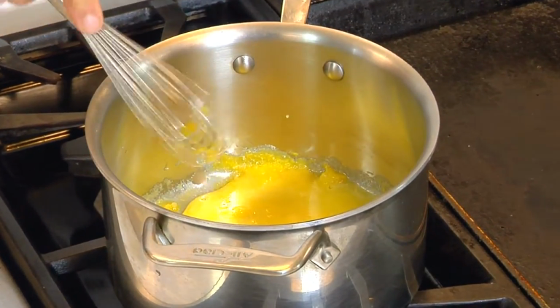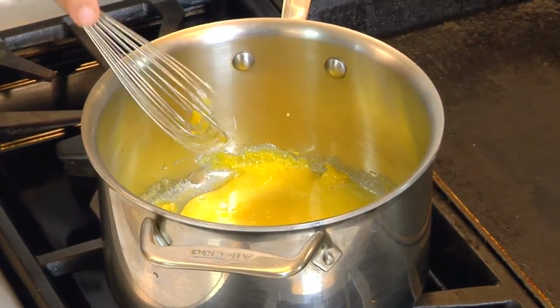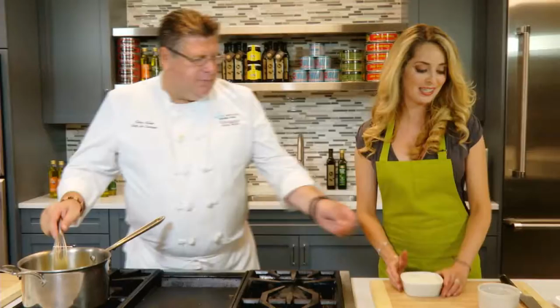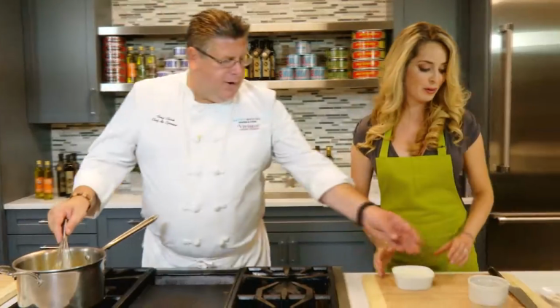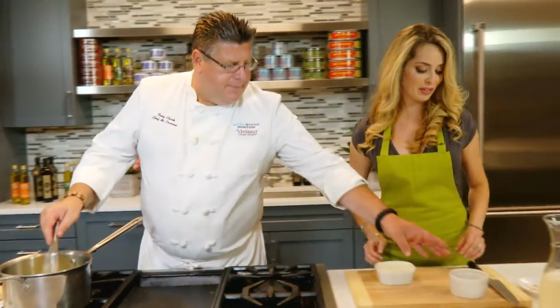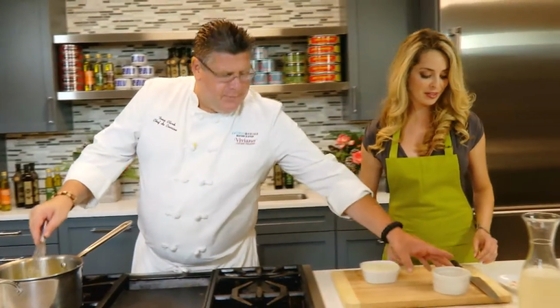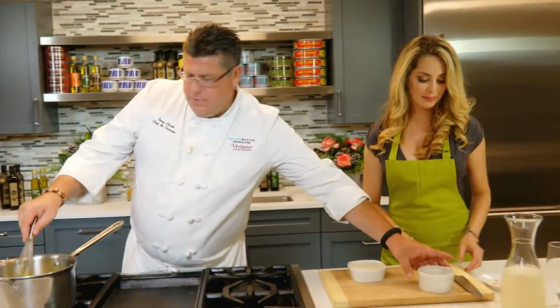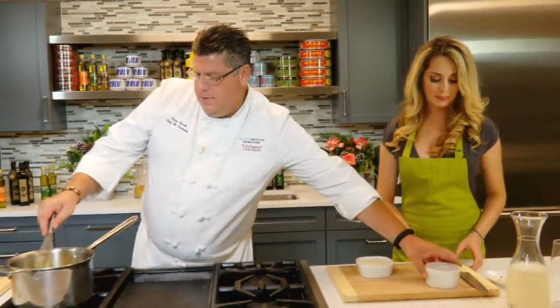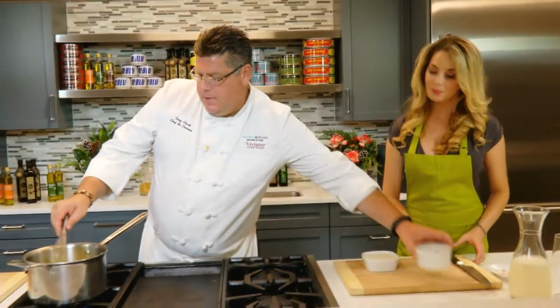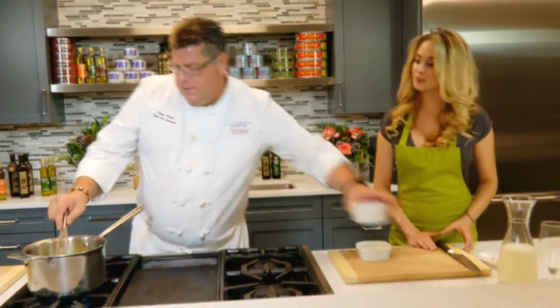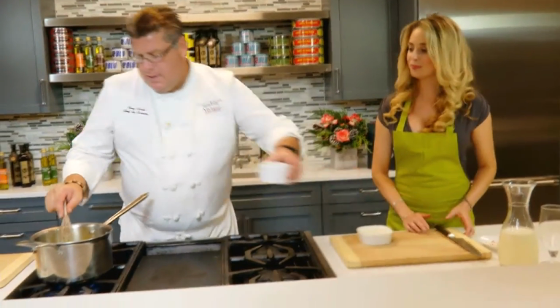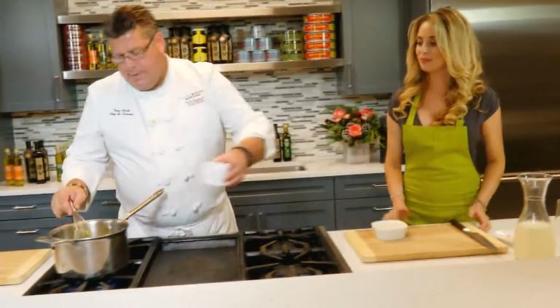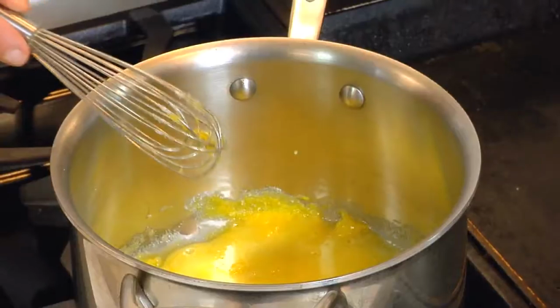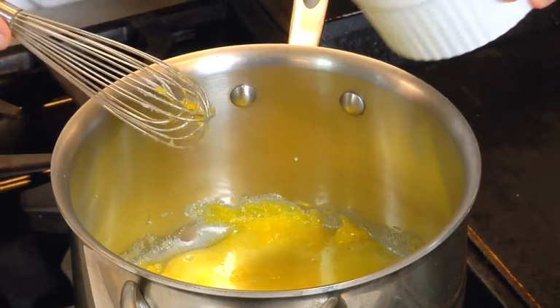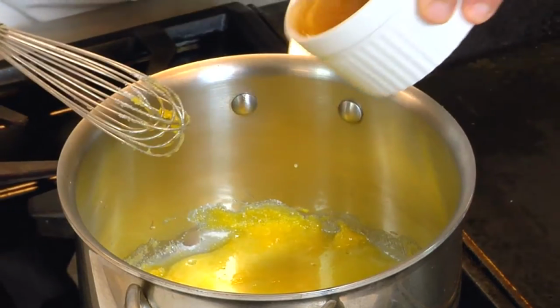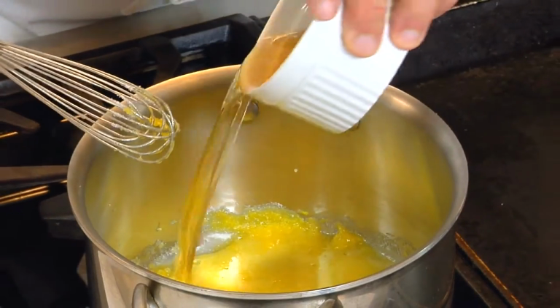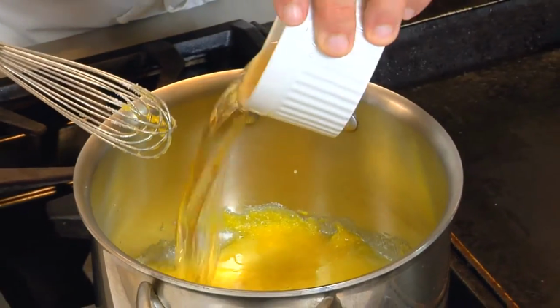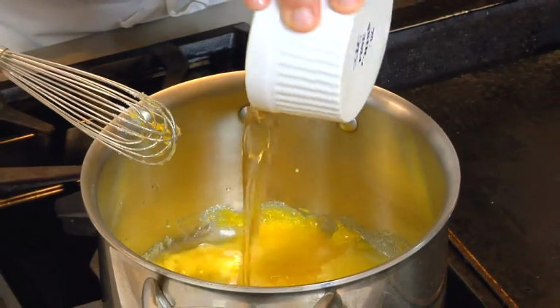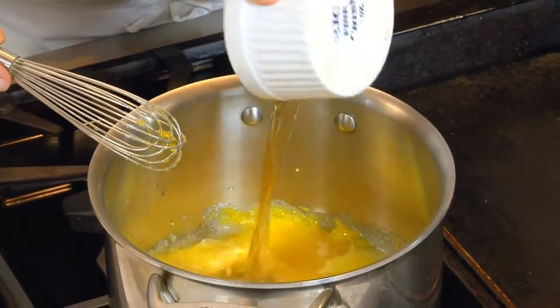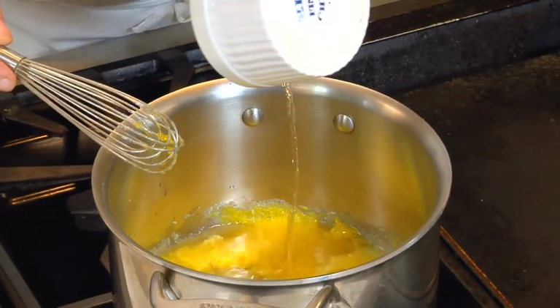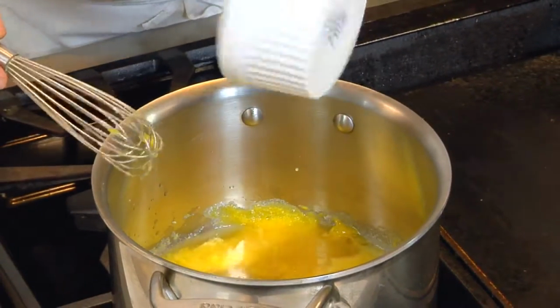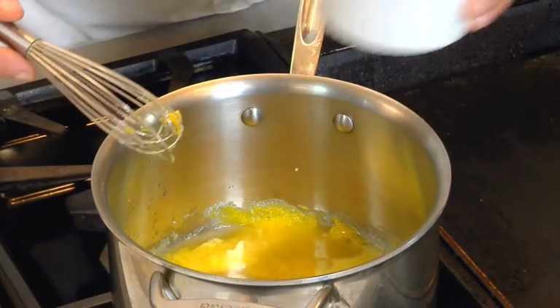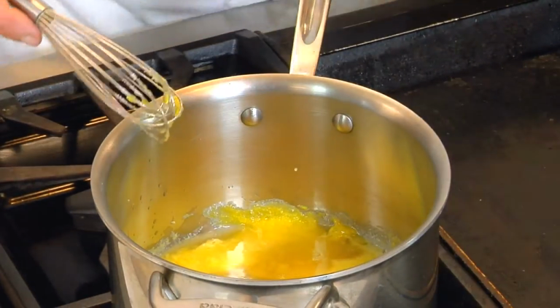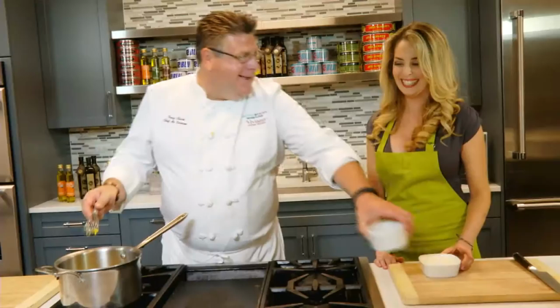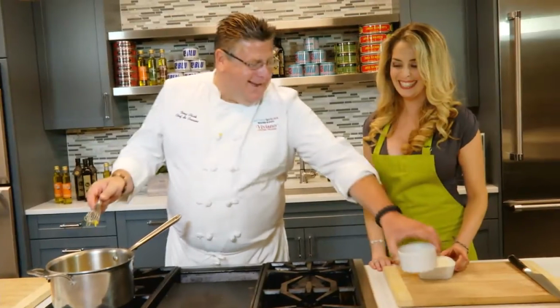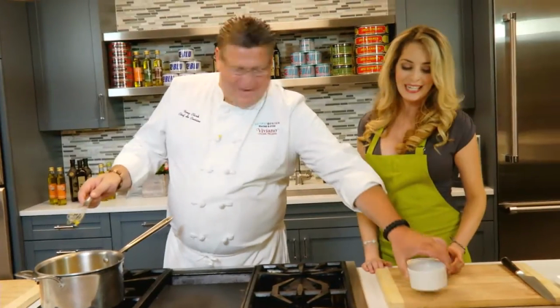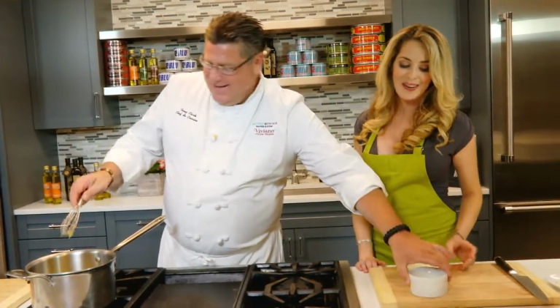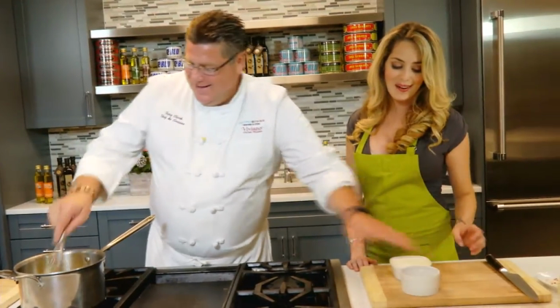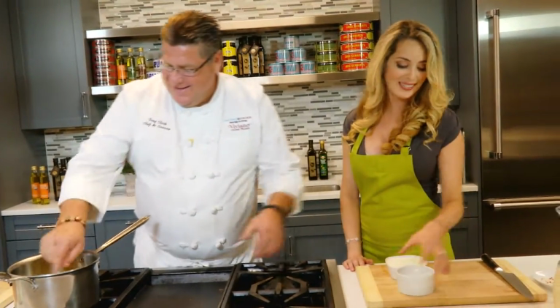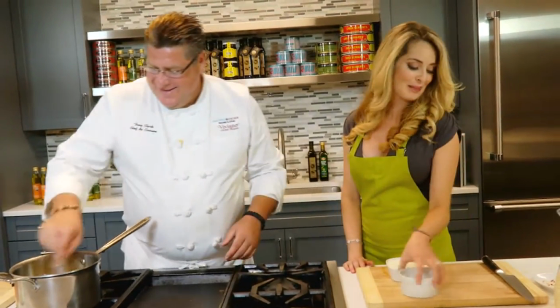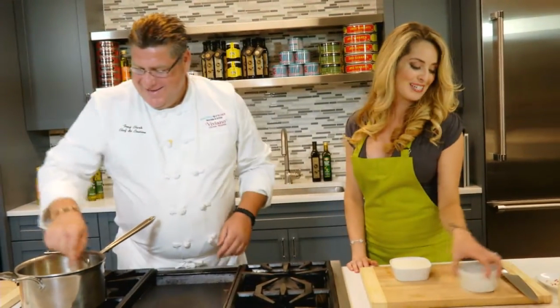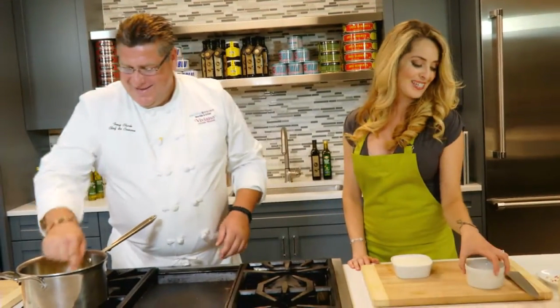Now we're going to add some rum. It is perfect. Now that's the best ingredient so far. No, I still like my ginger.